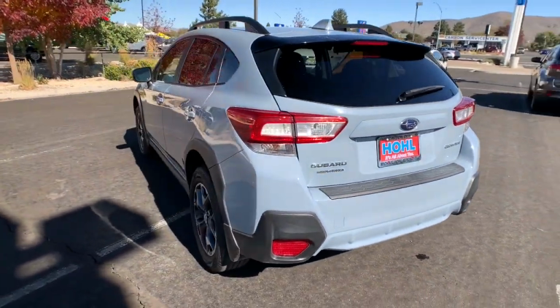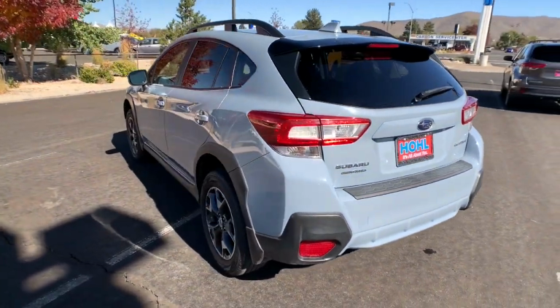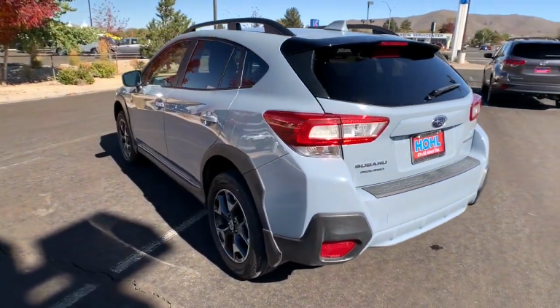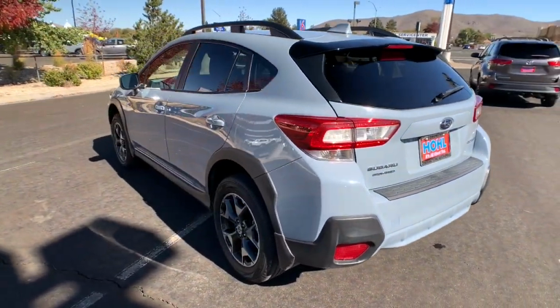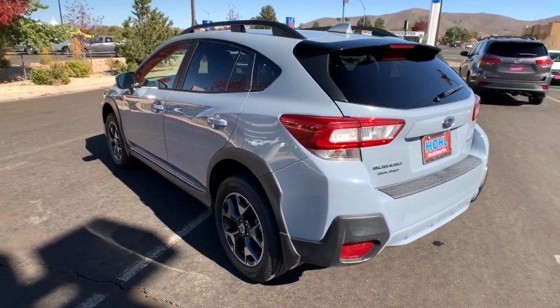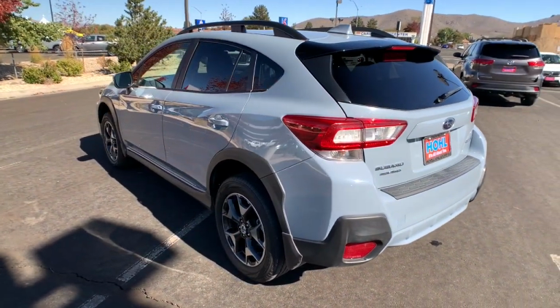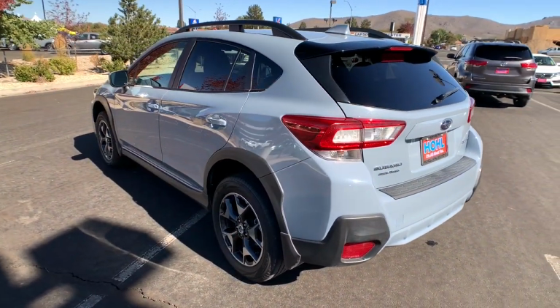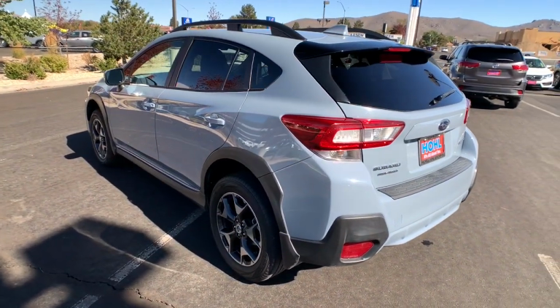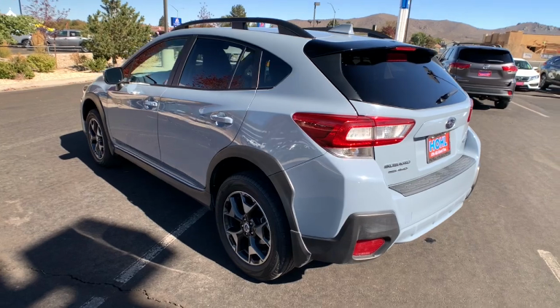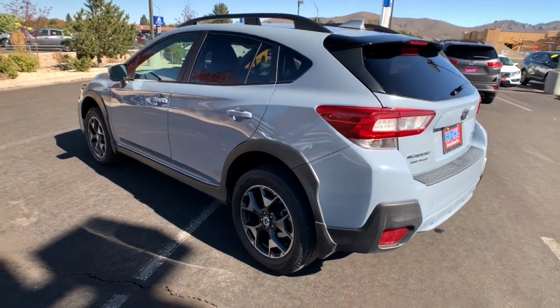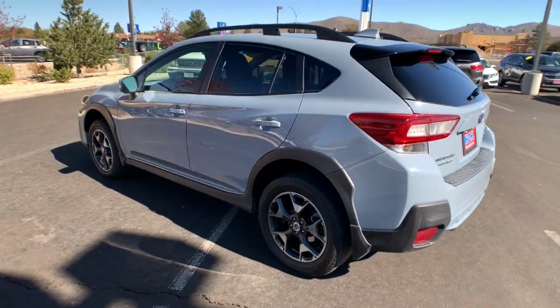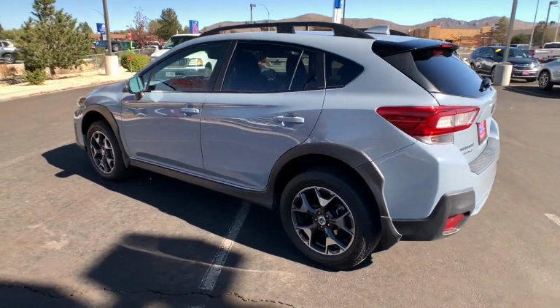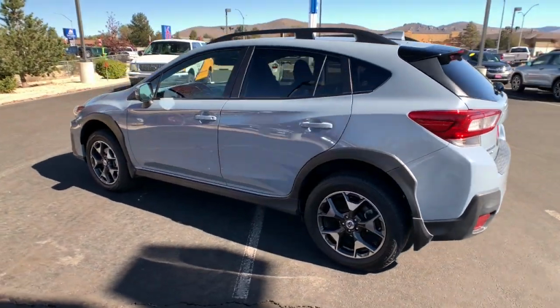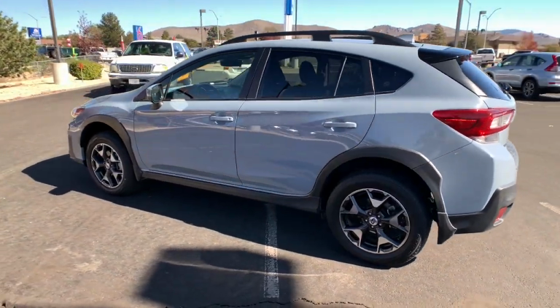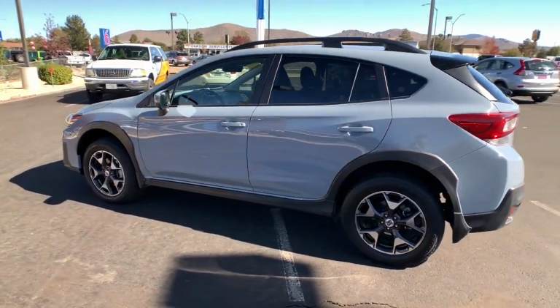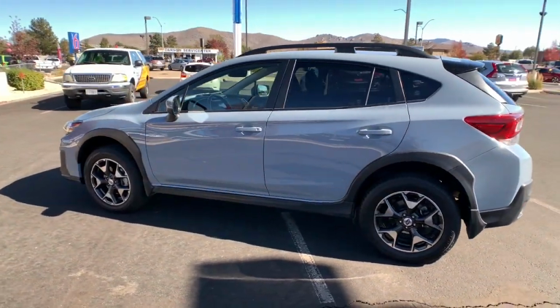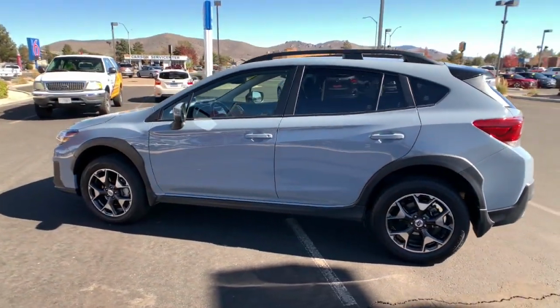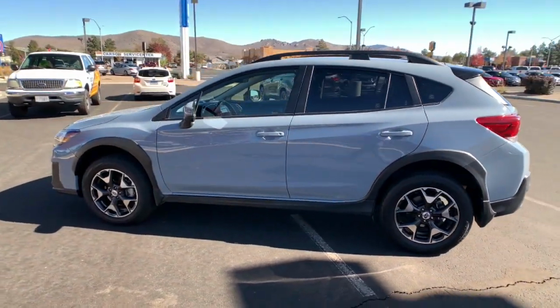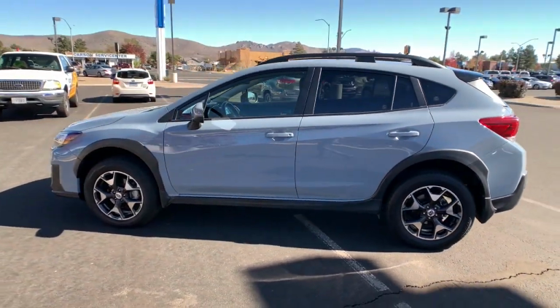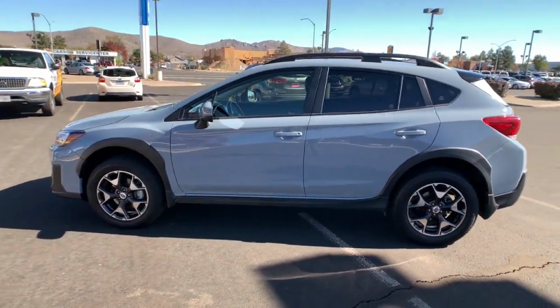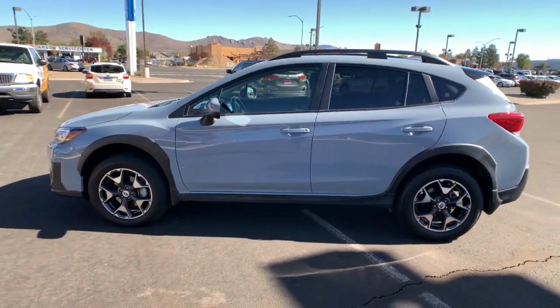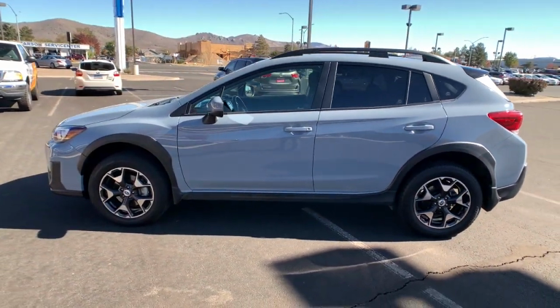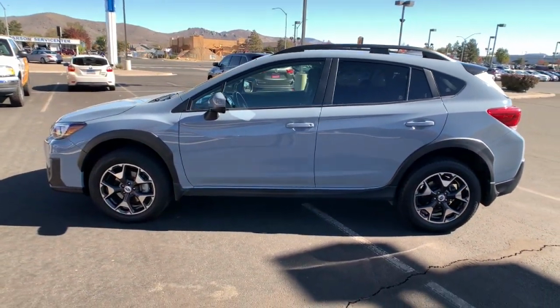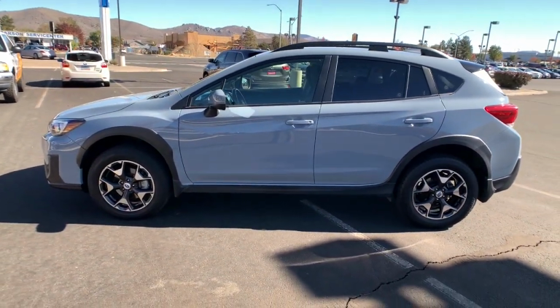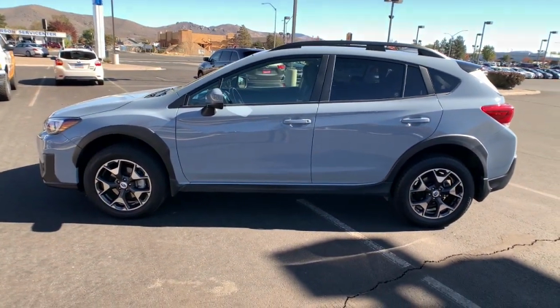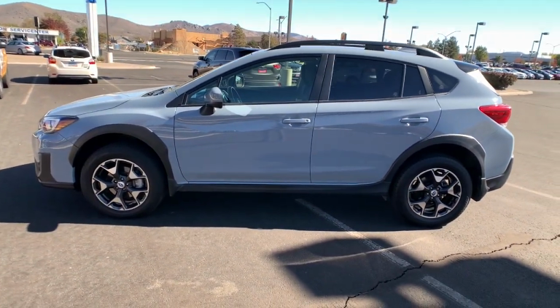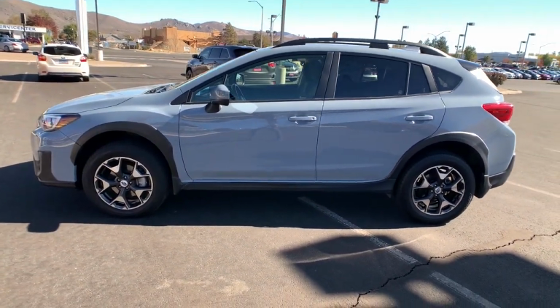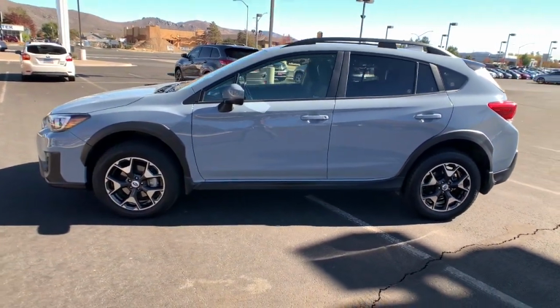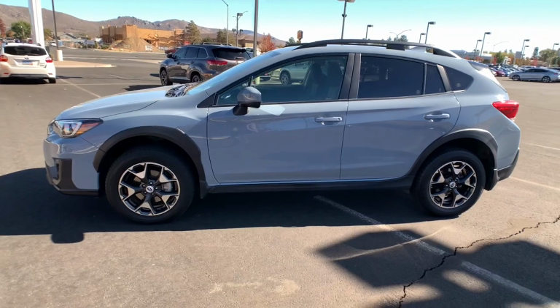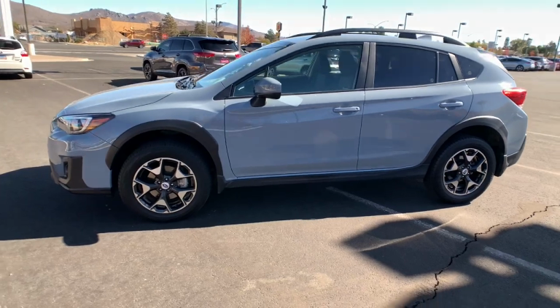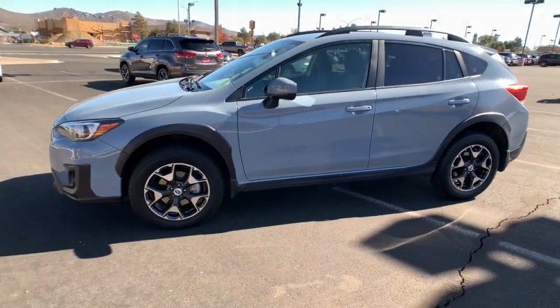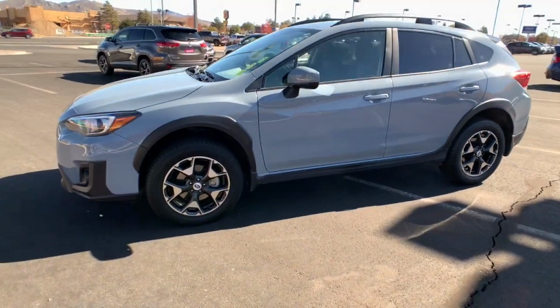Whether you choose the plug-in hybrid or gasoline-powered model, you'll love the all-weather capability and spacious cargo capacity of this can-do crossover.